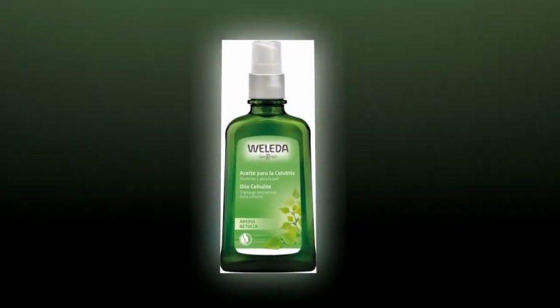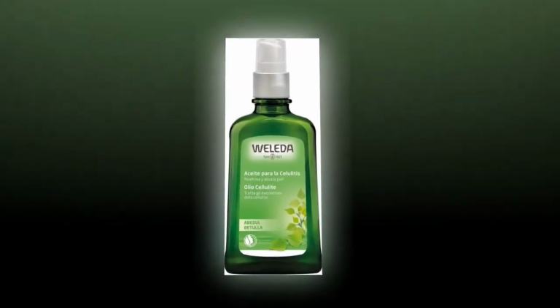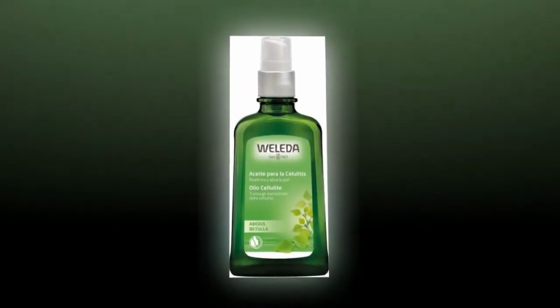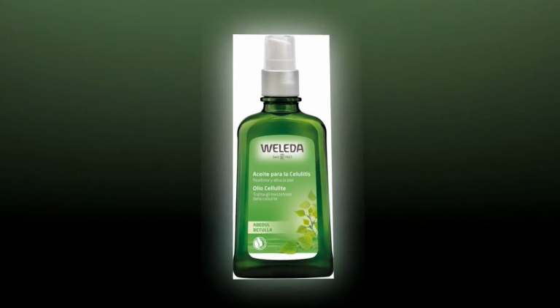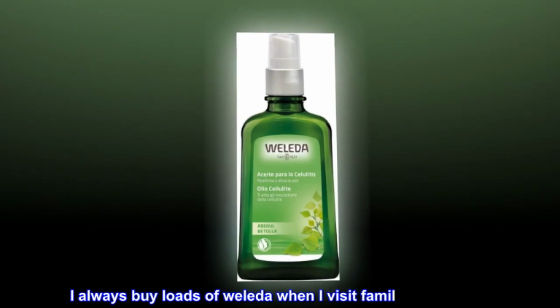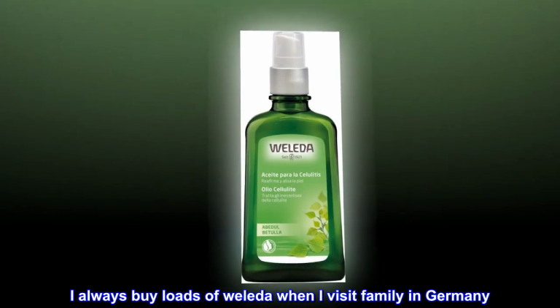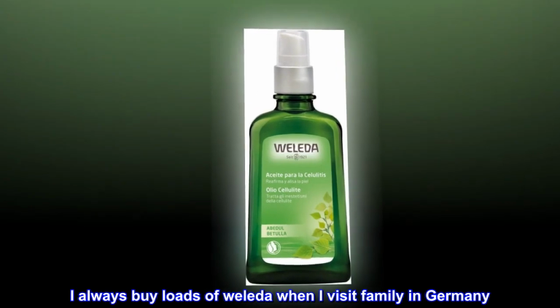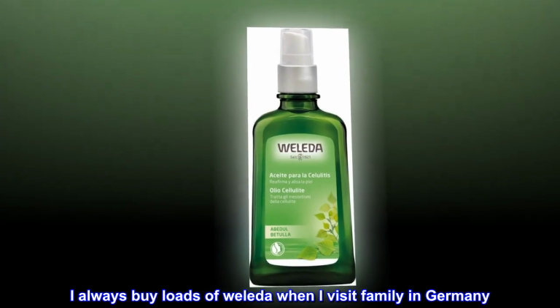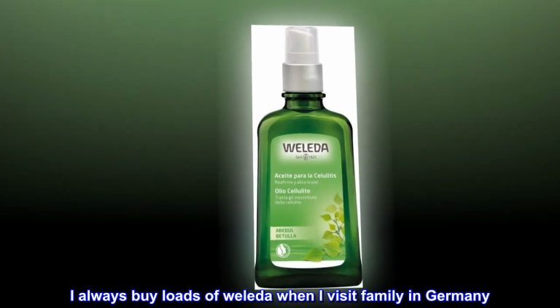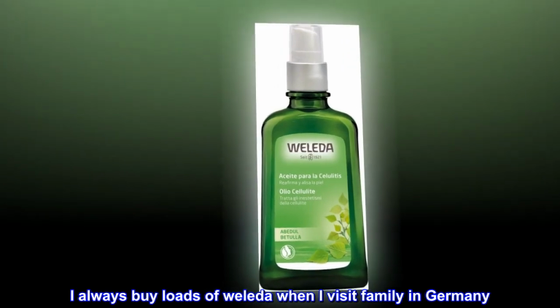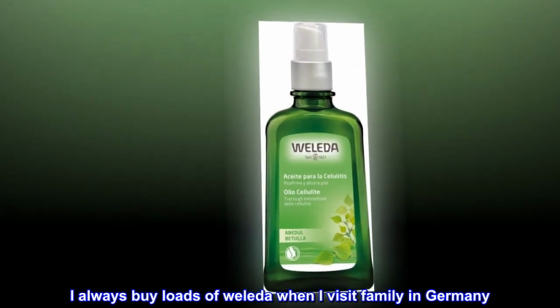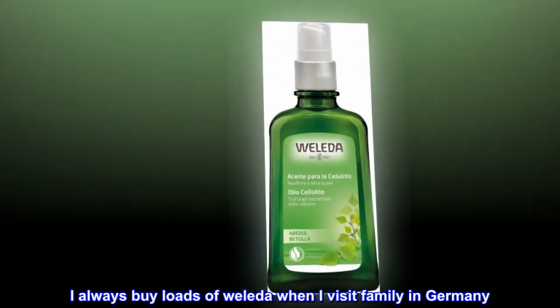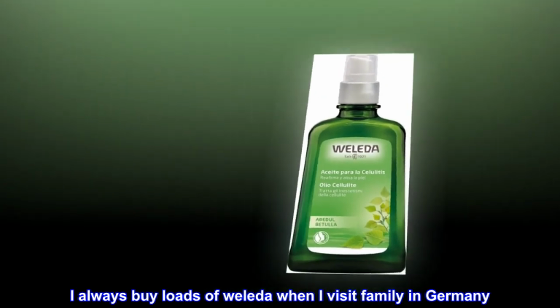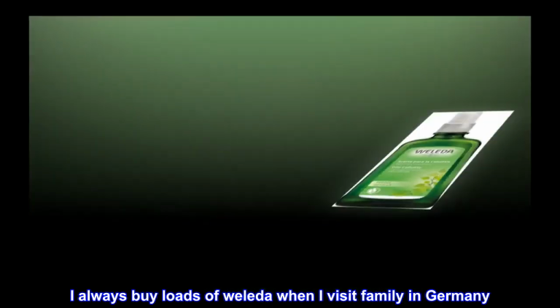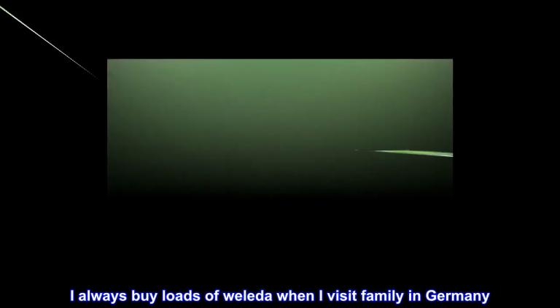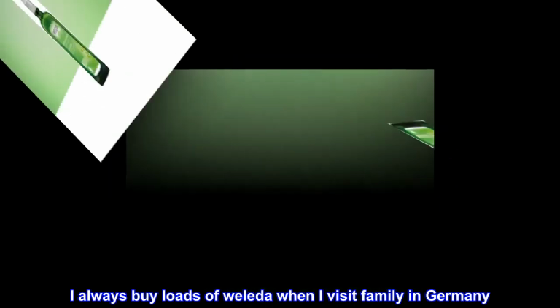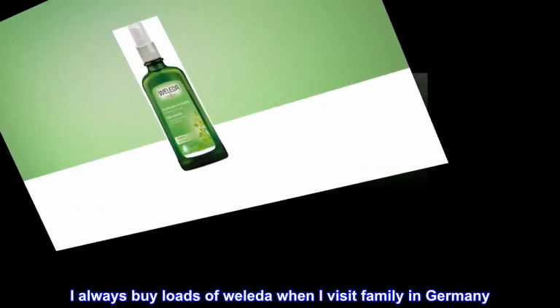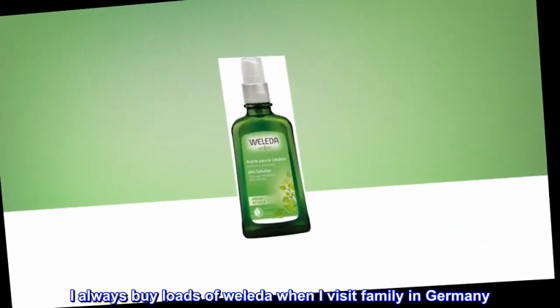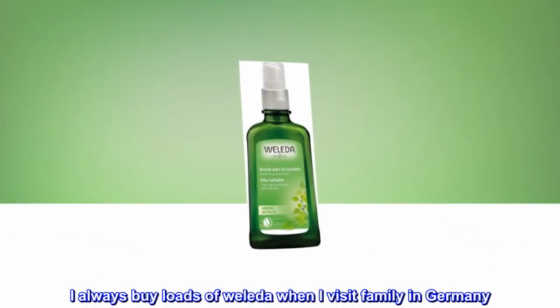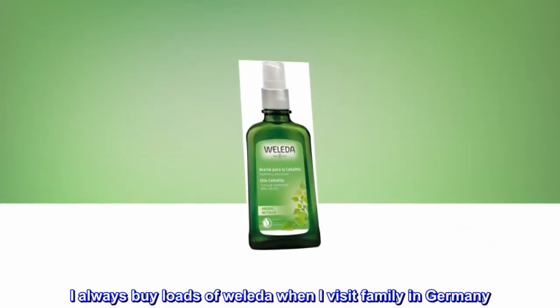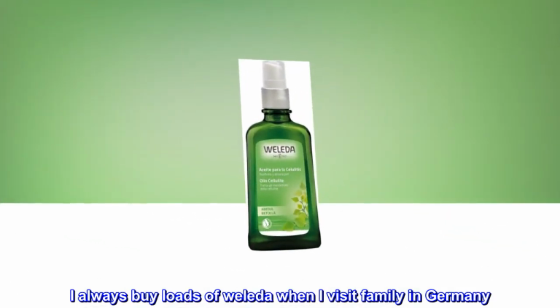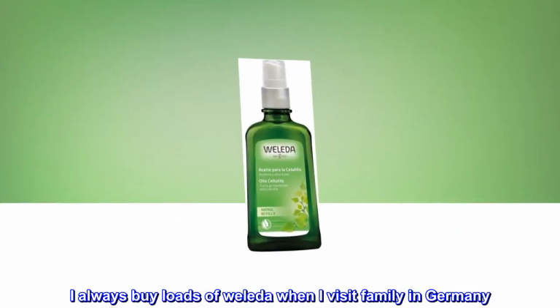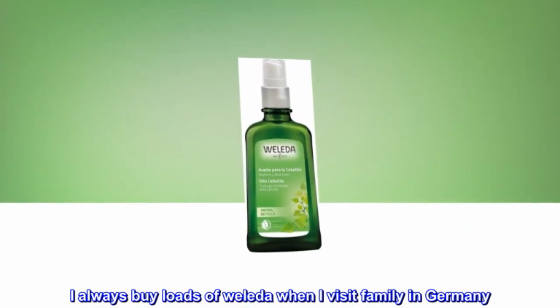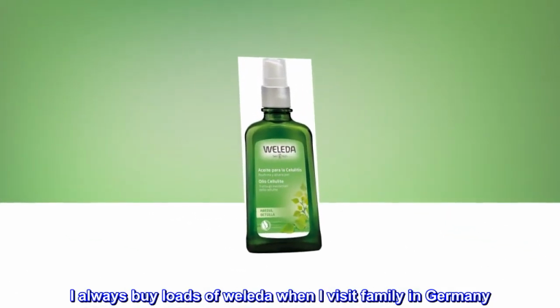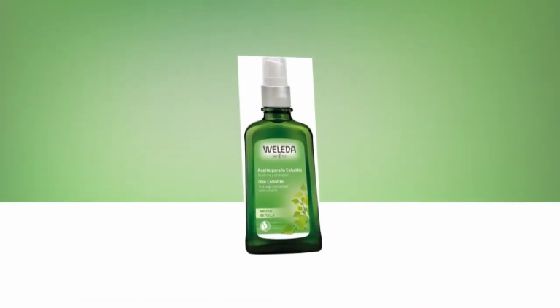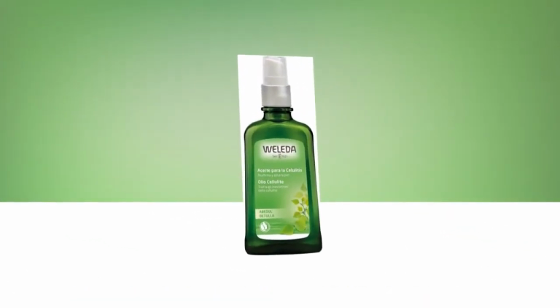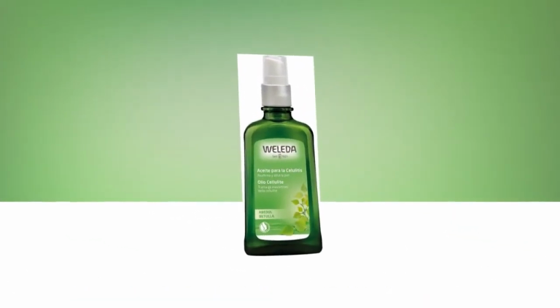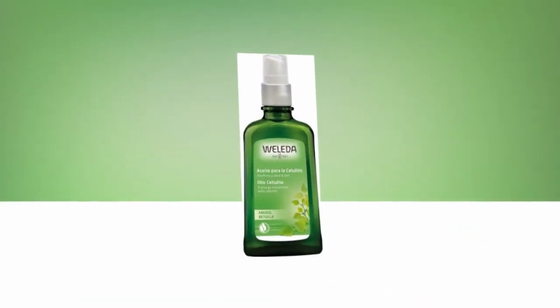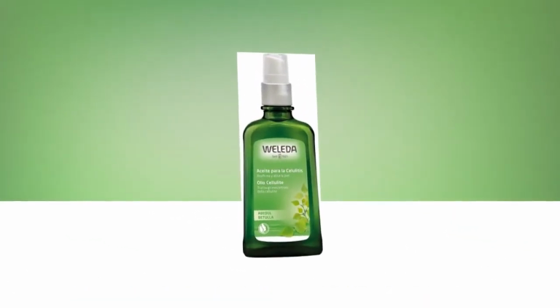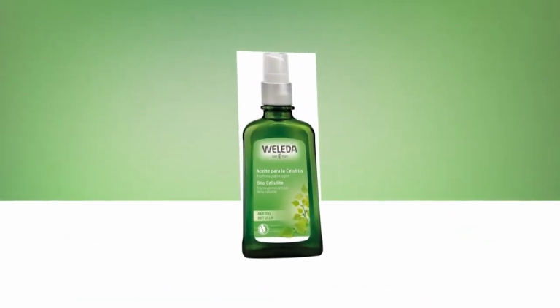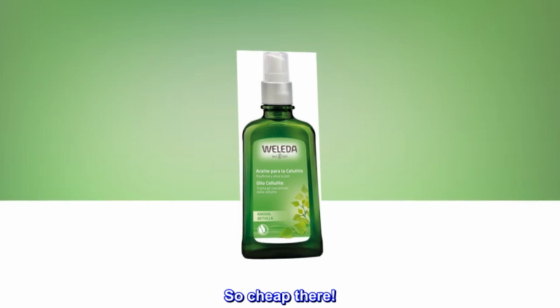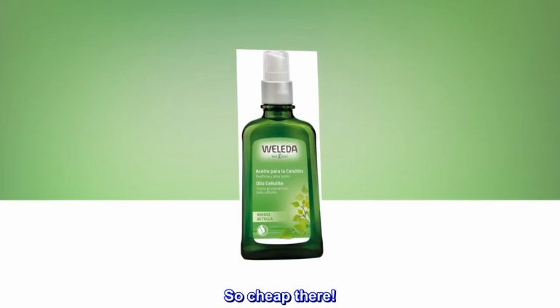I always buy loads of Weleda when I visit family in Germany — so cheap there.